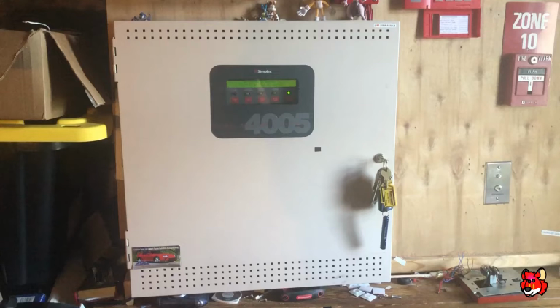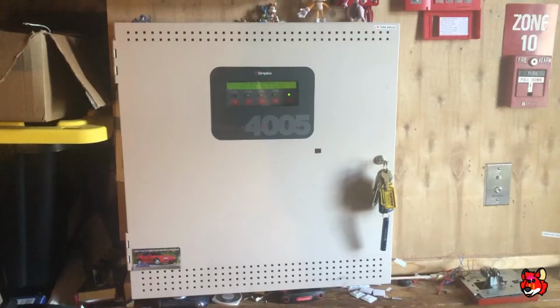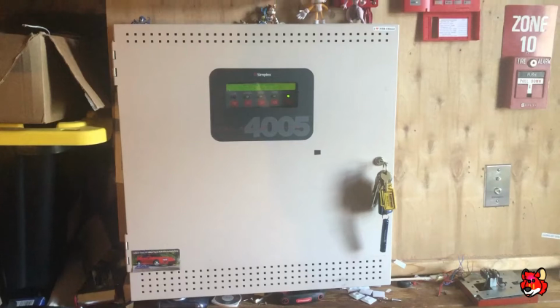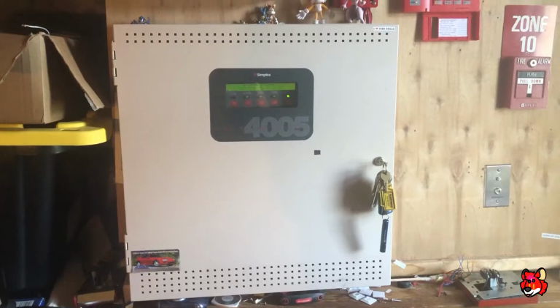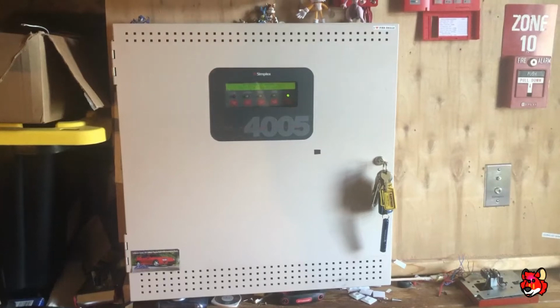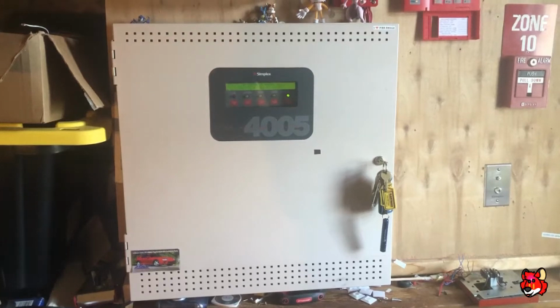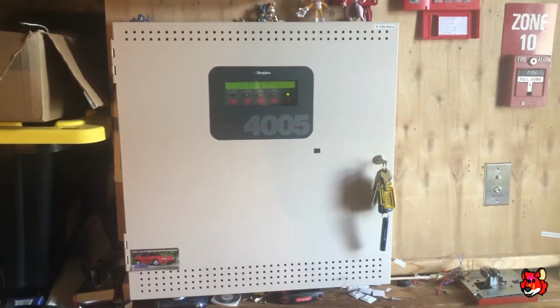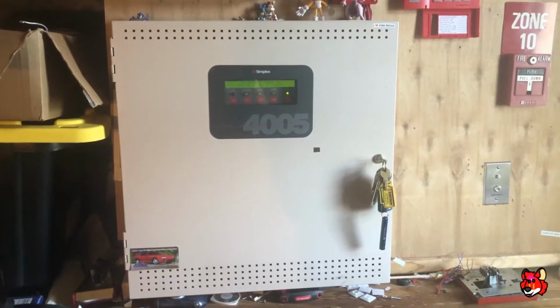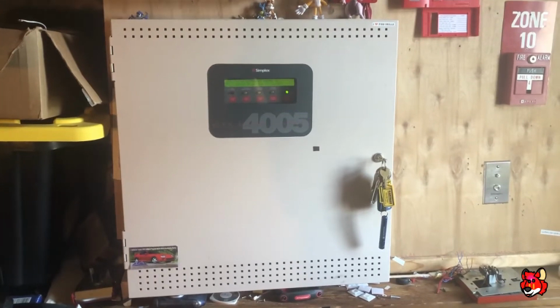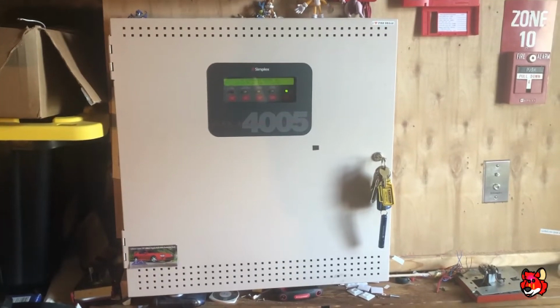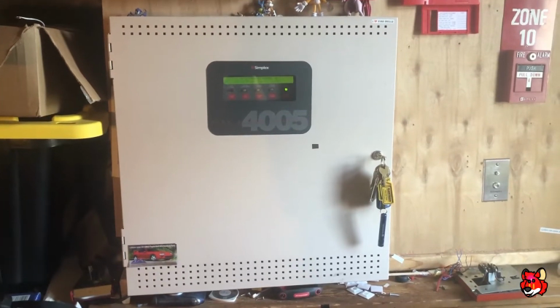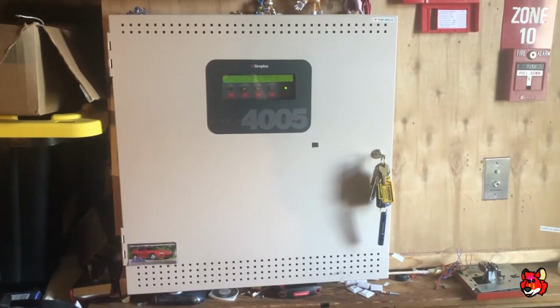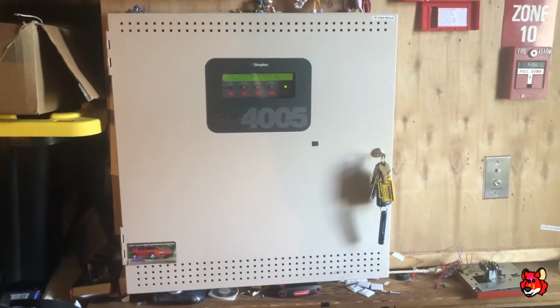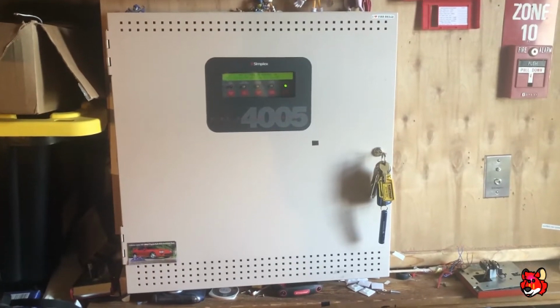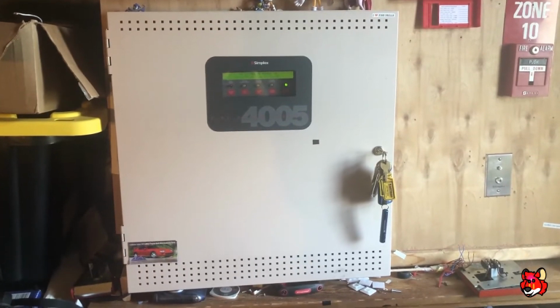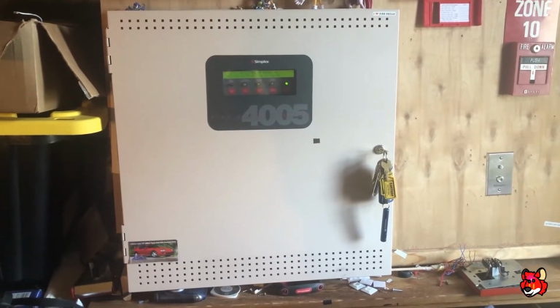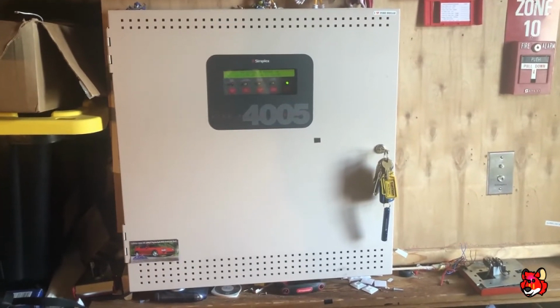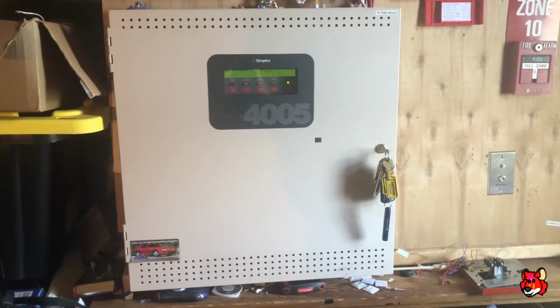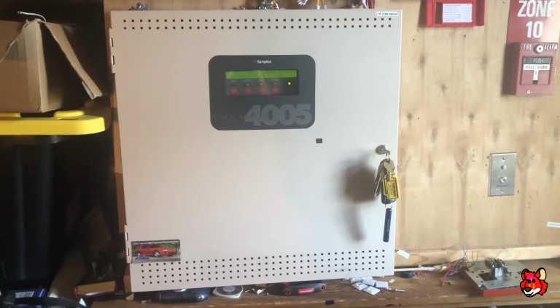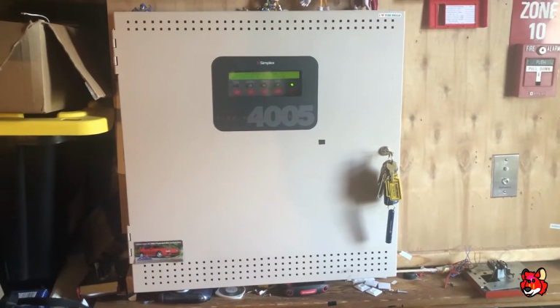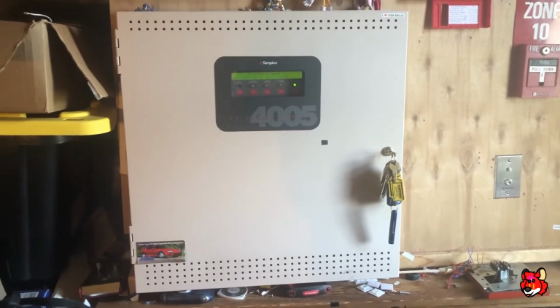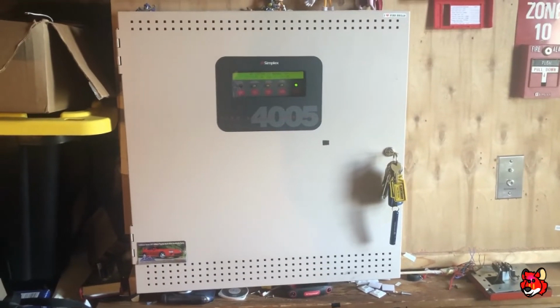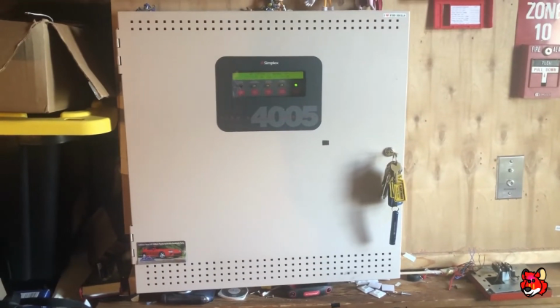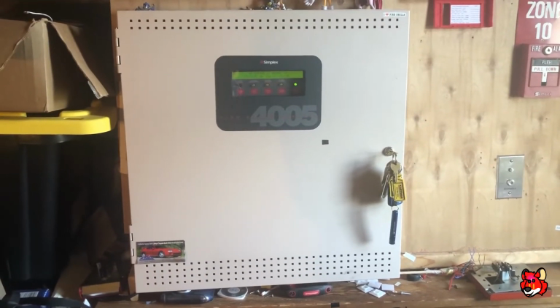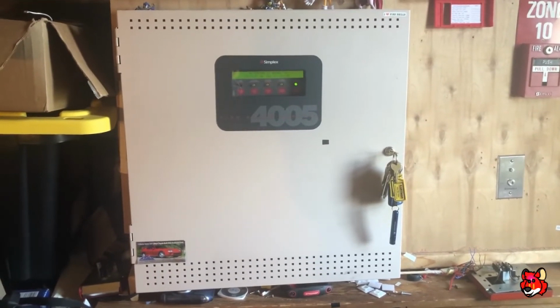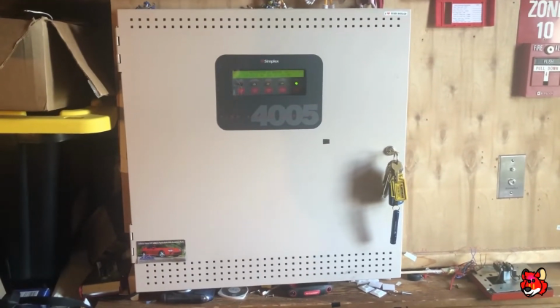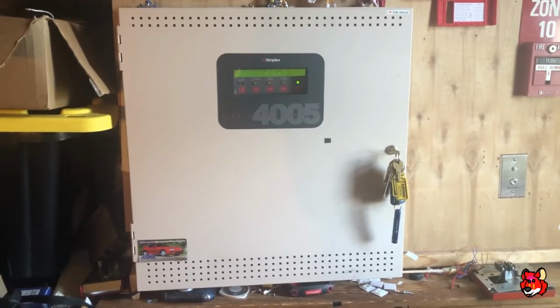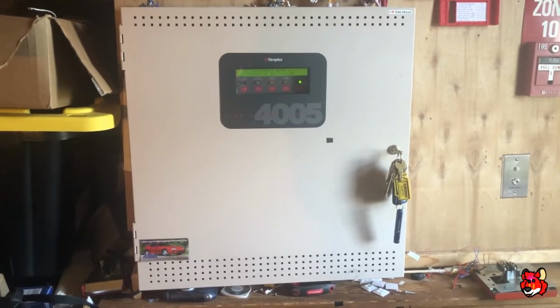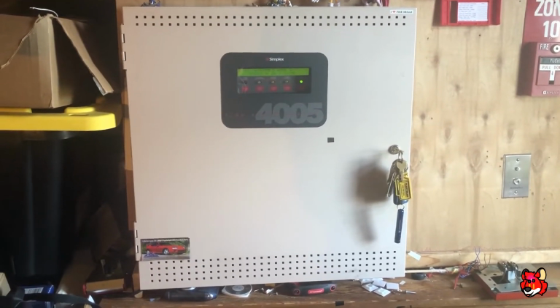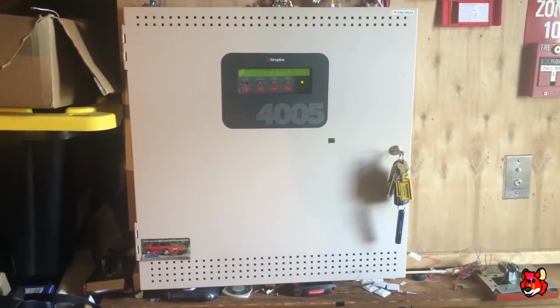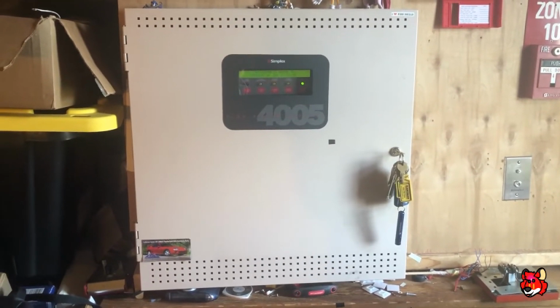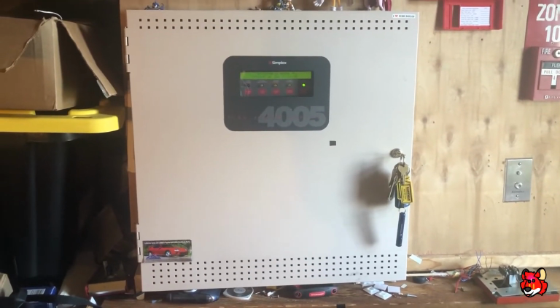All right, this is U2 Fire Alarm 9200, and this is going to be system test 9.